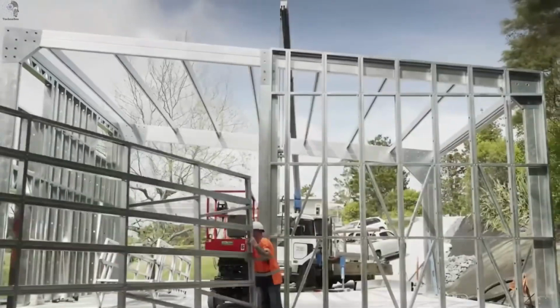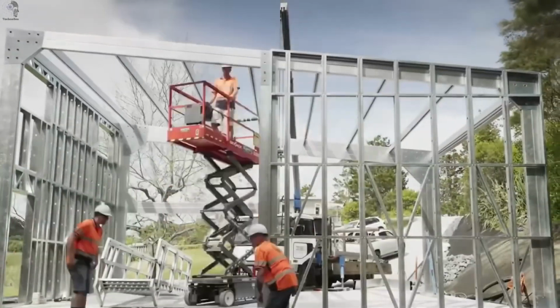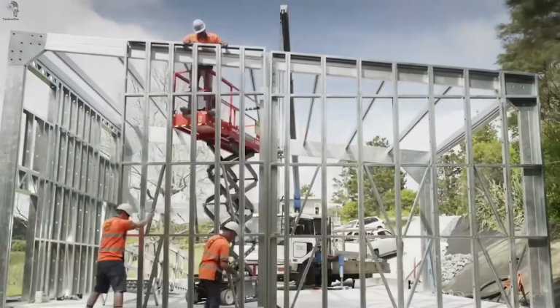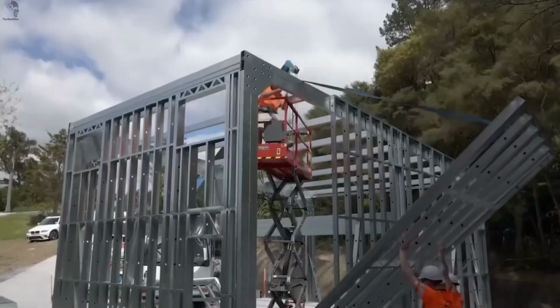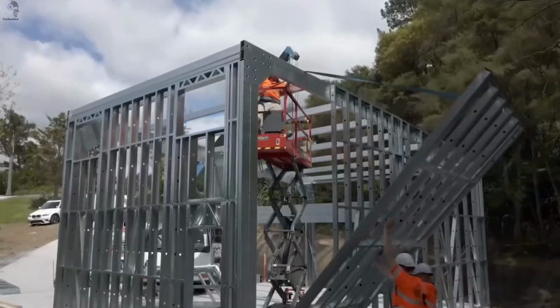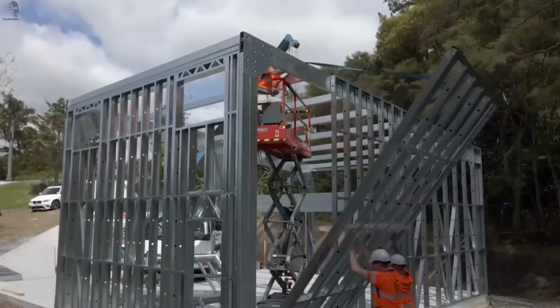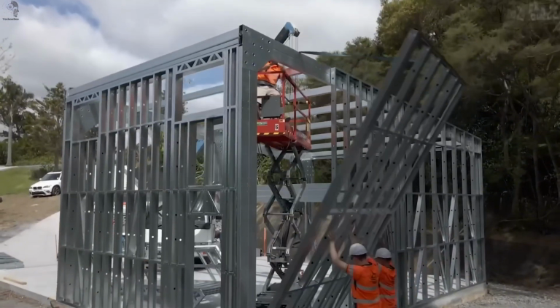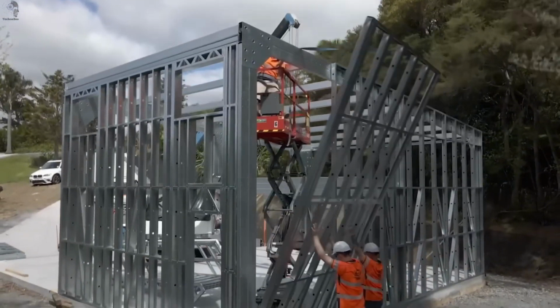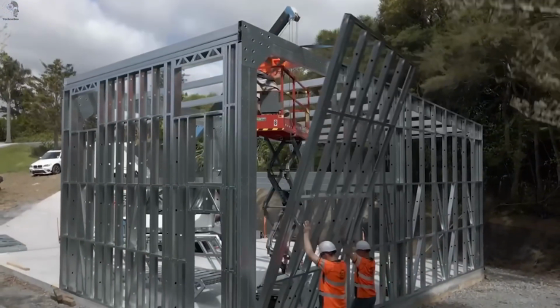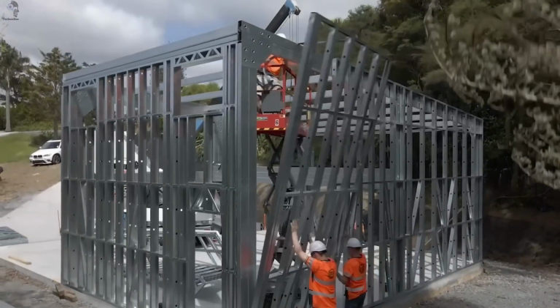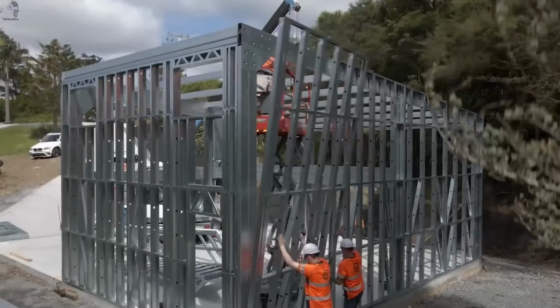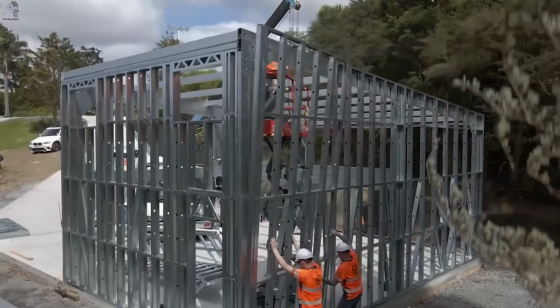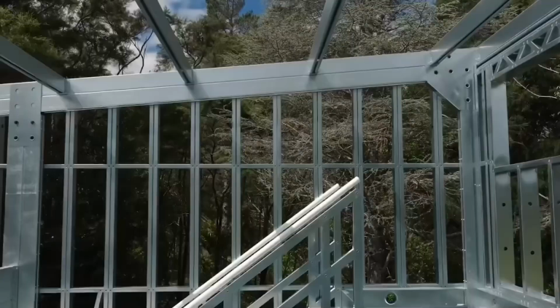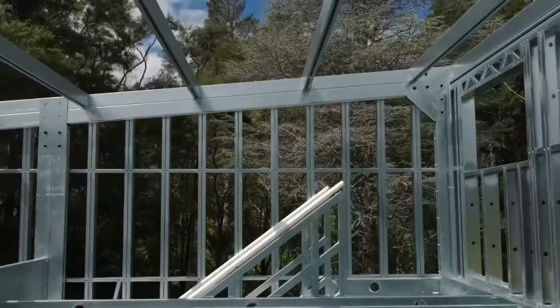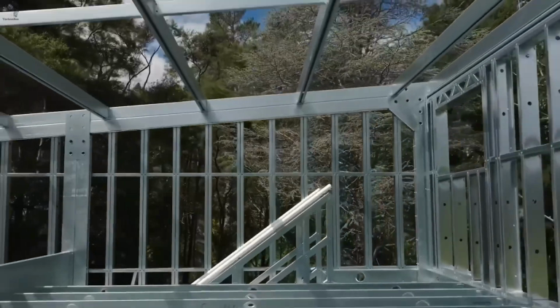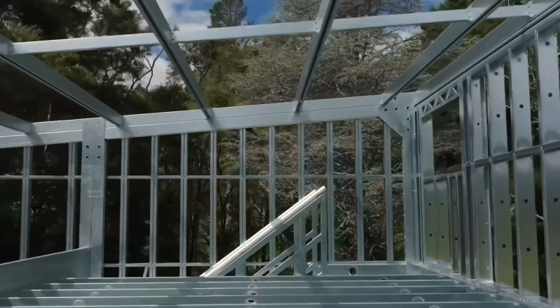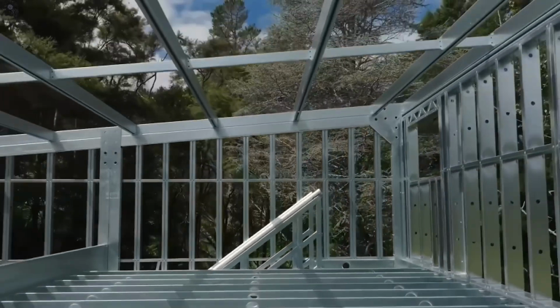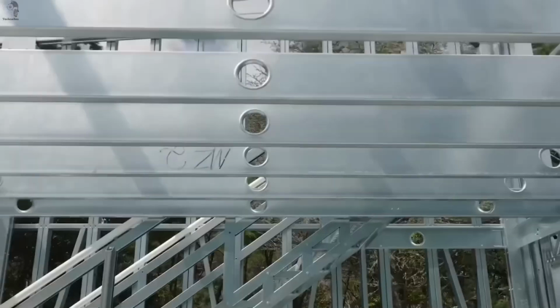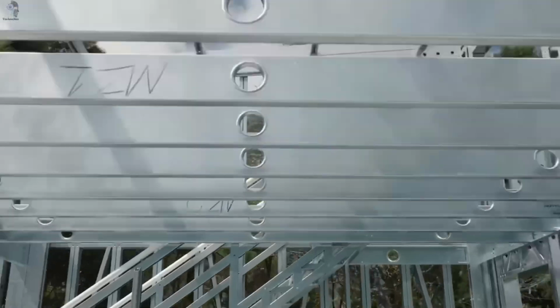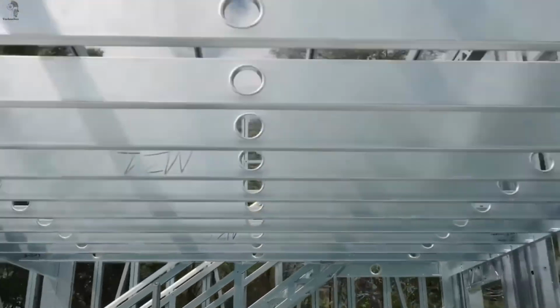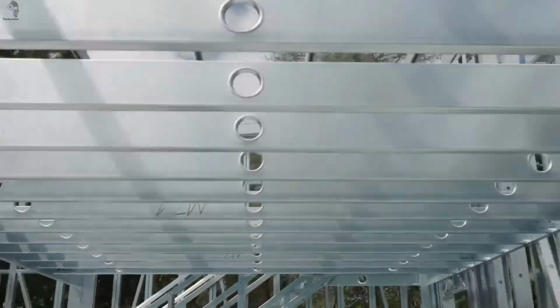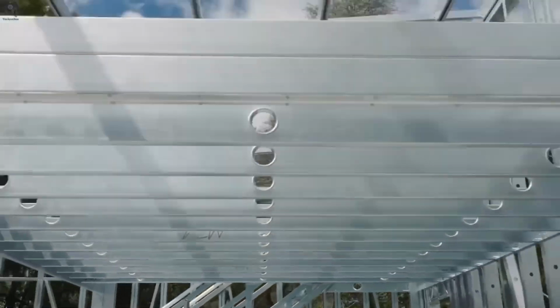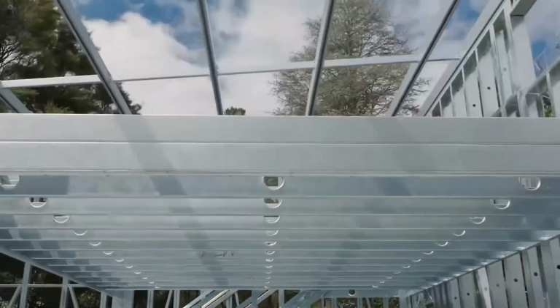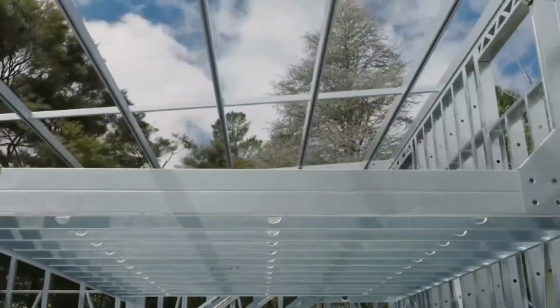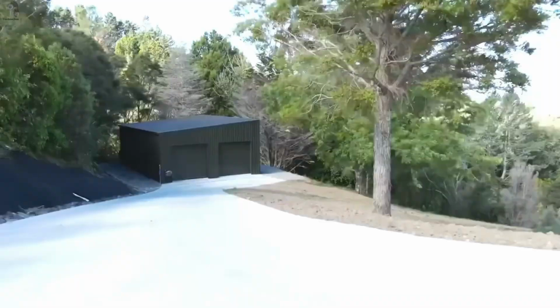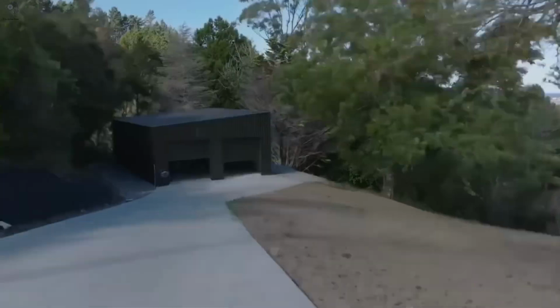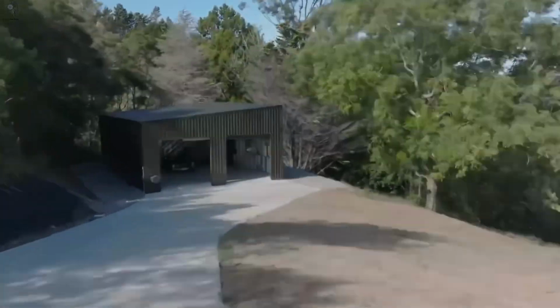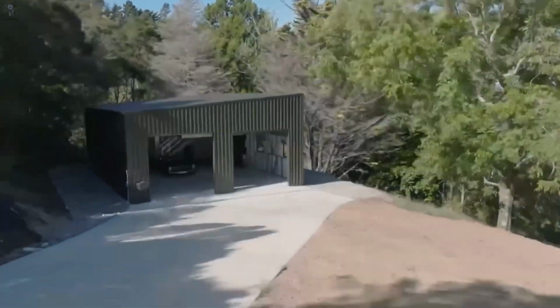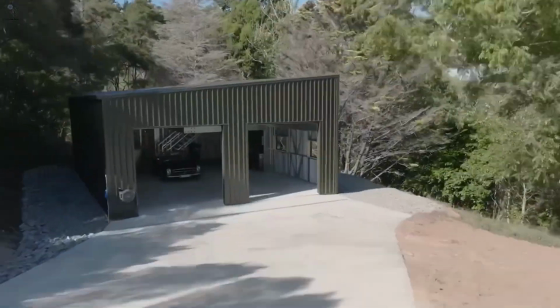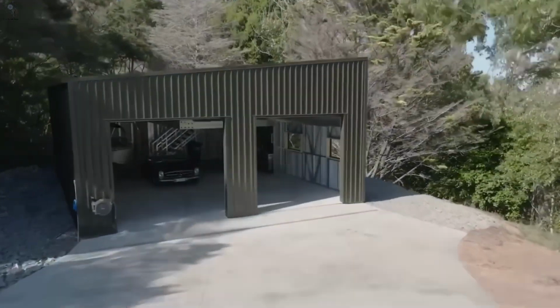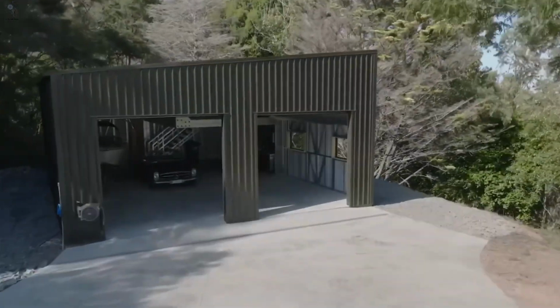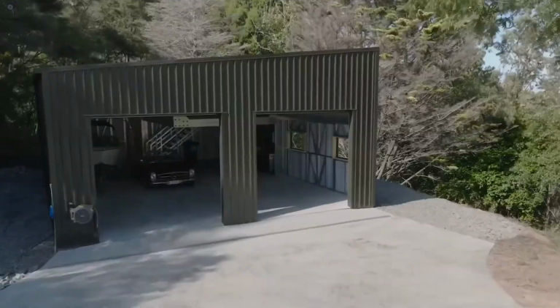Excalibur proves that the future of construction isn't poured in concrete. It's engineered, assembled and ready to rise.